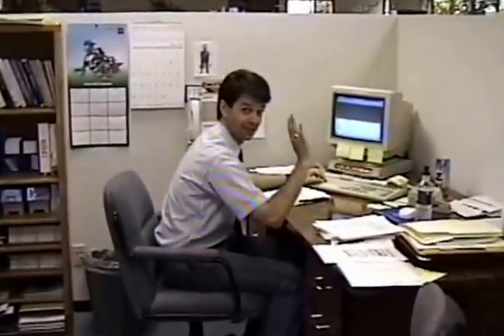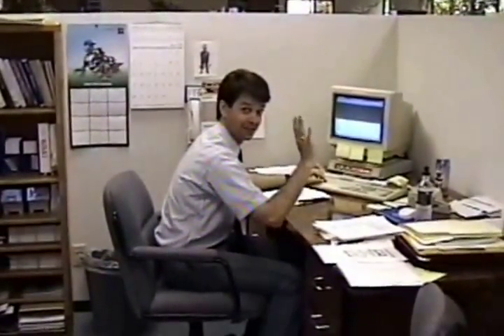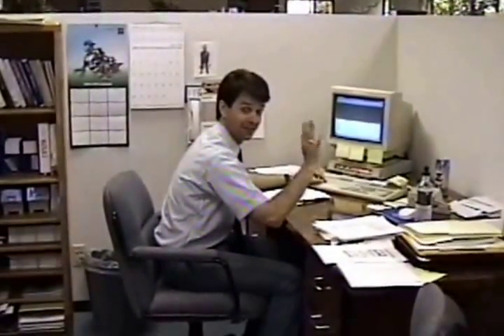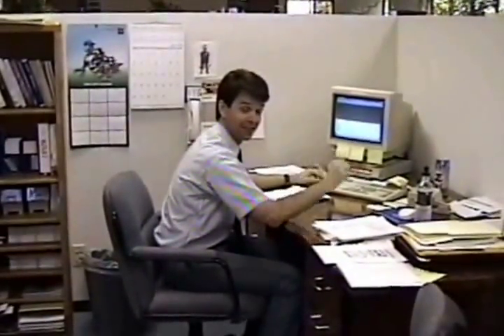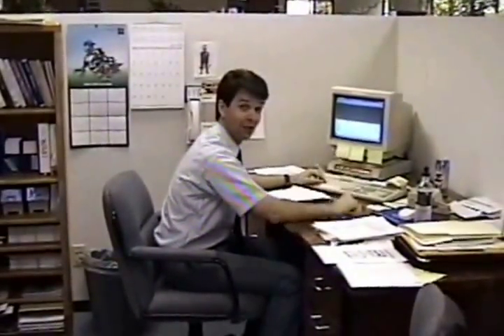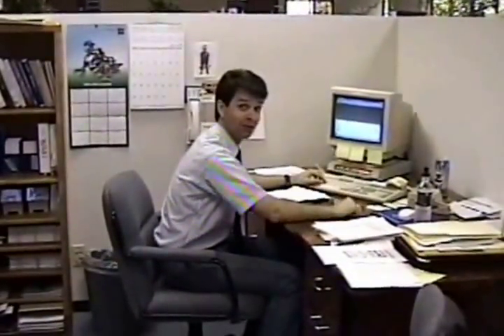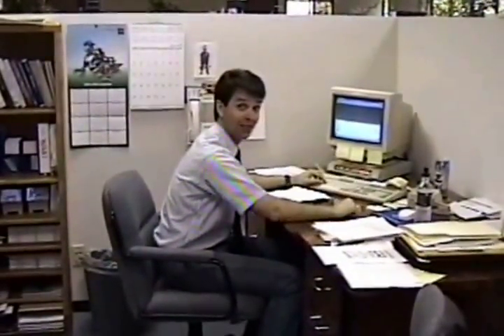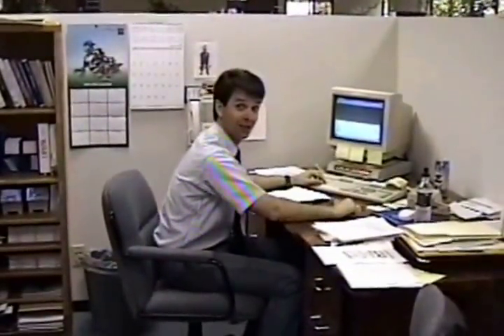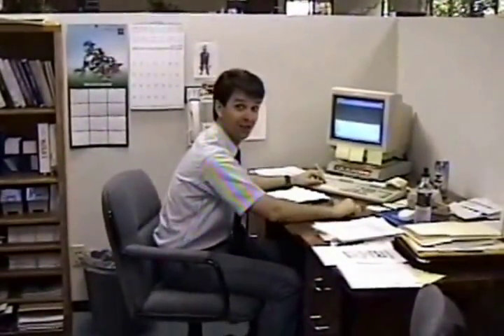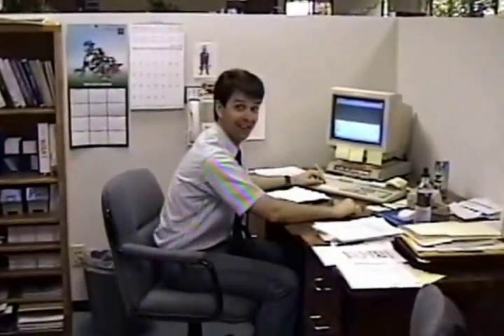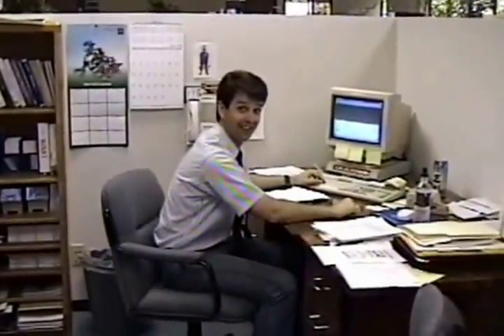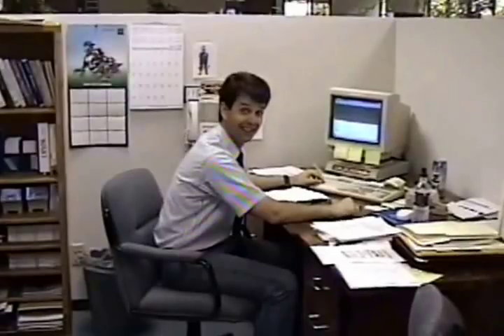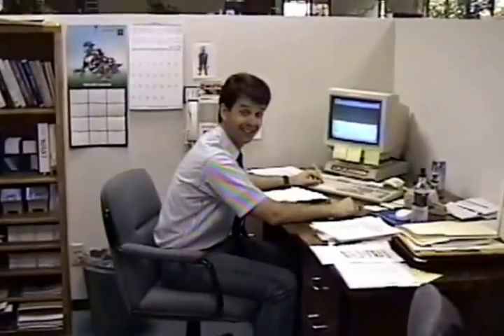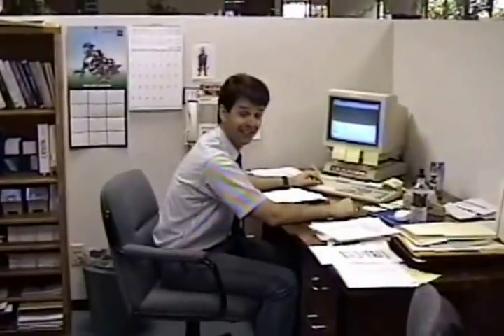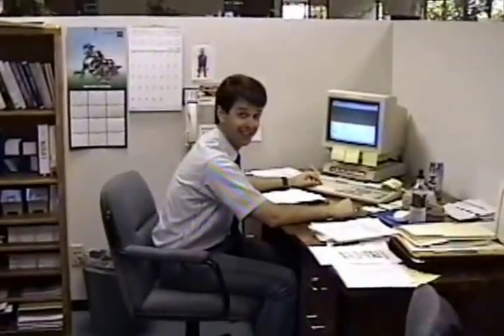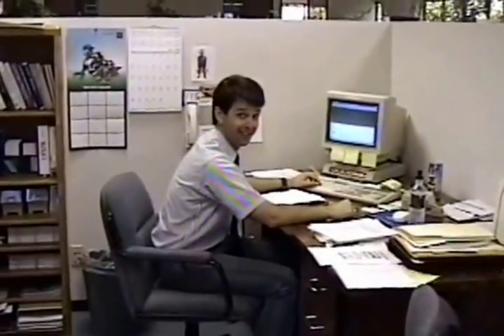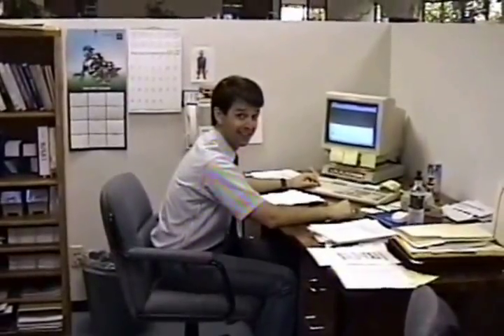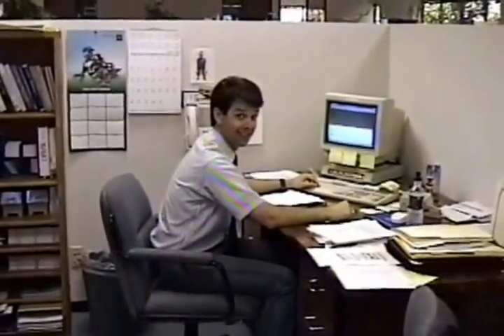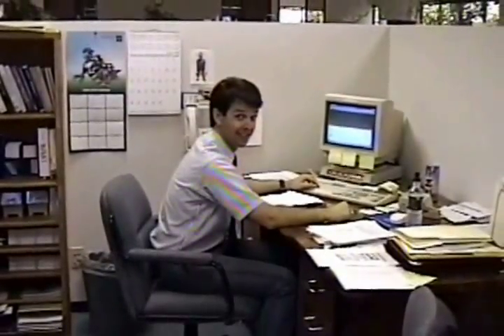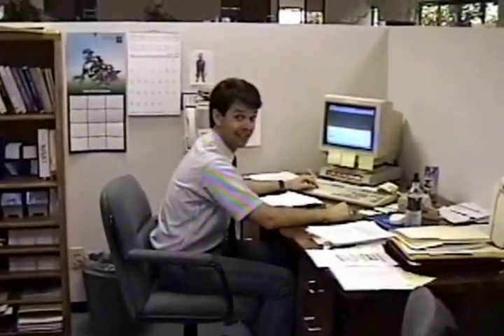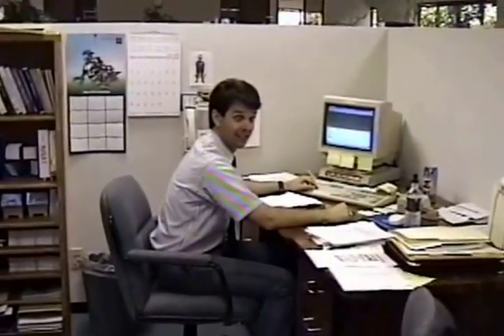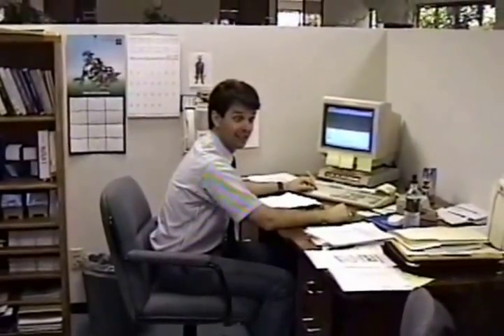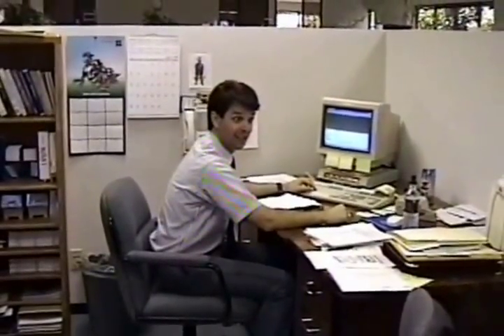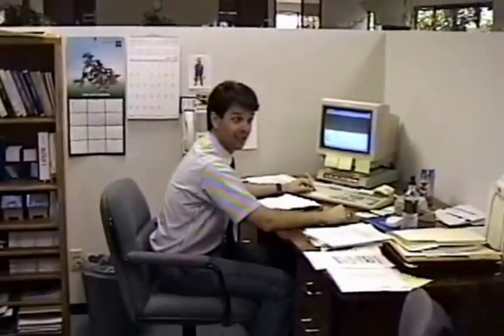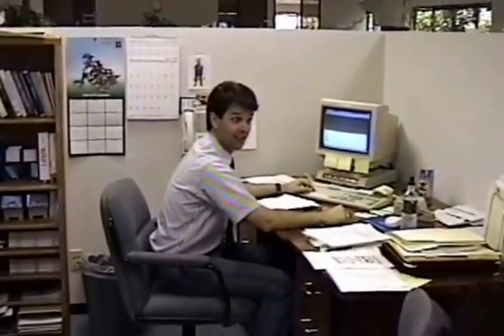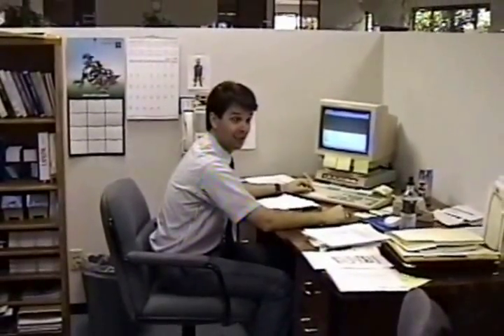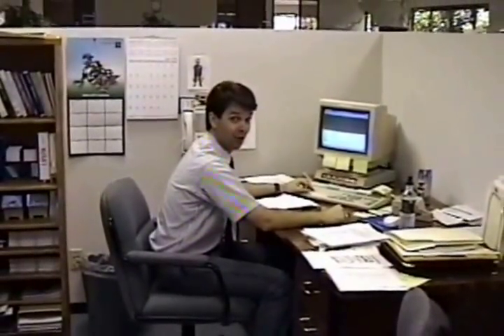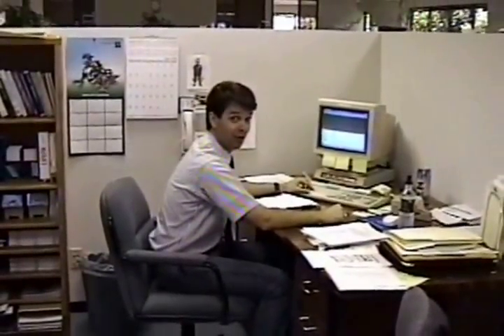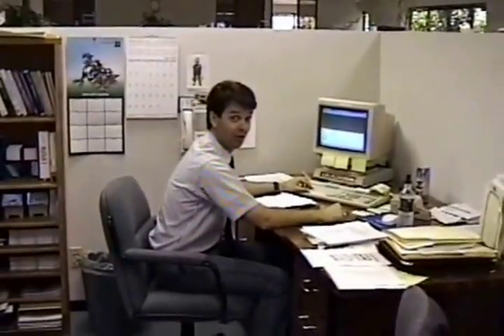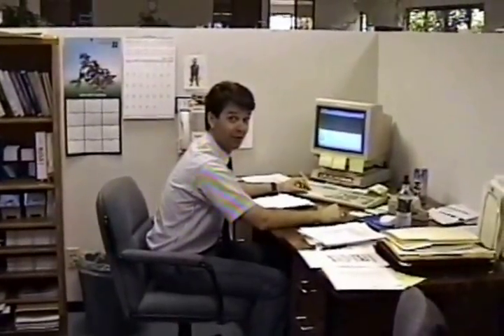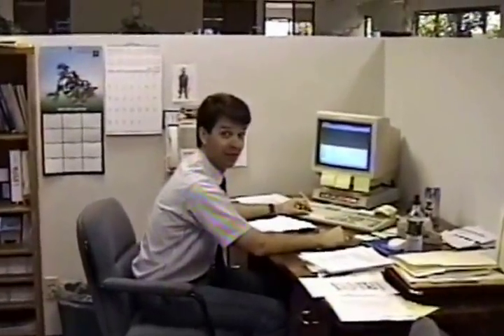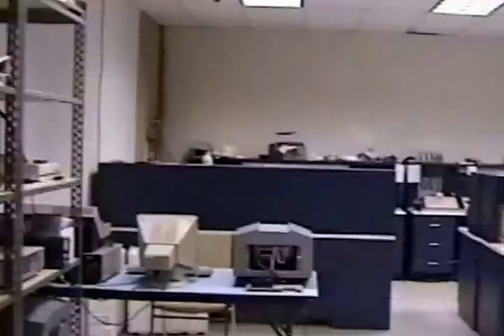Bill Martin. New product development. Got any new products you want him to develop? Give him a call.